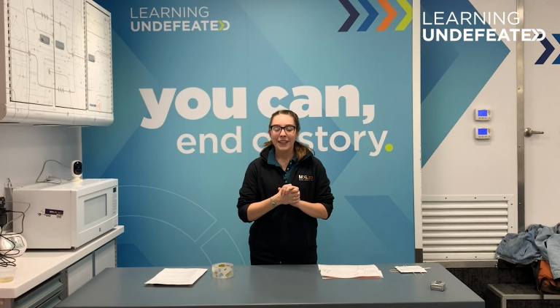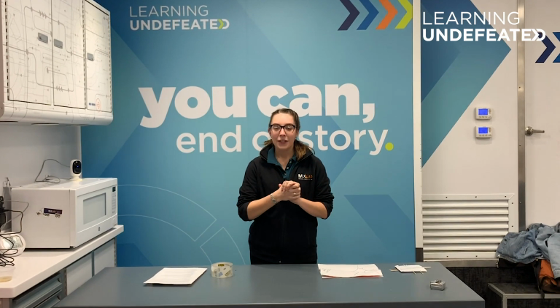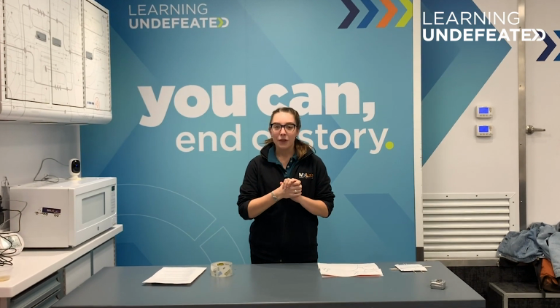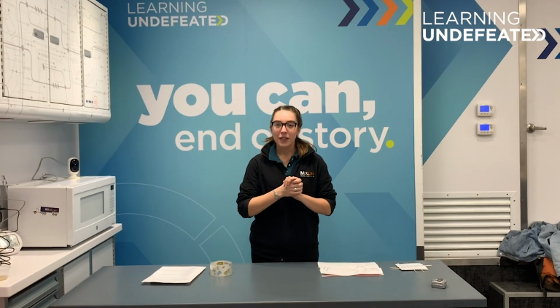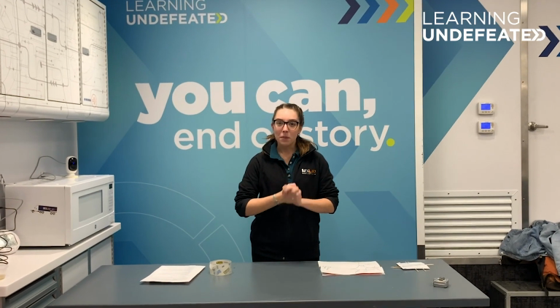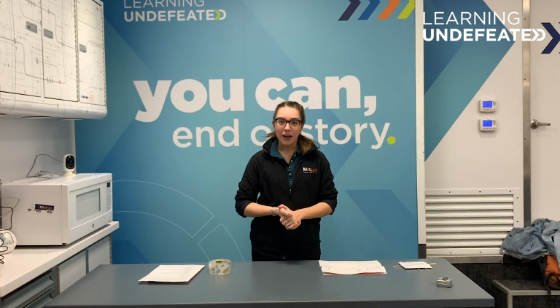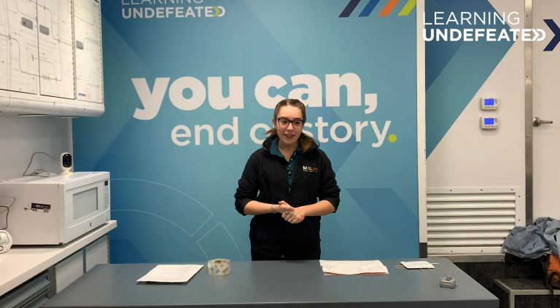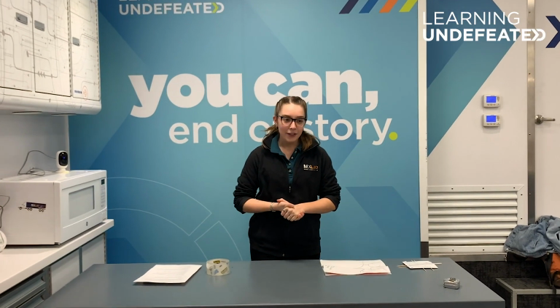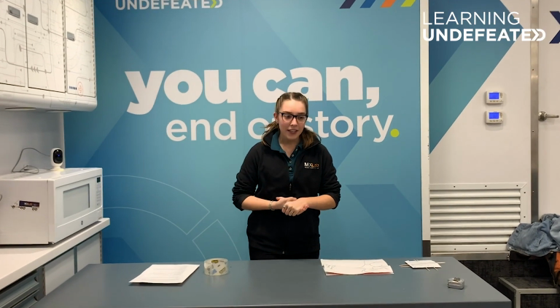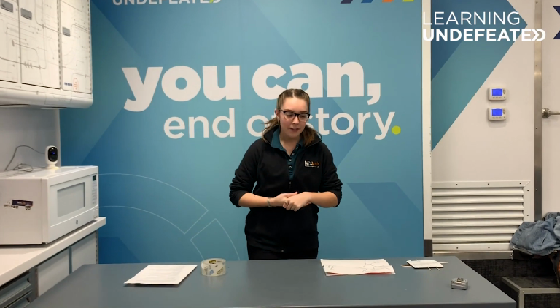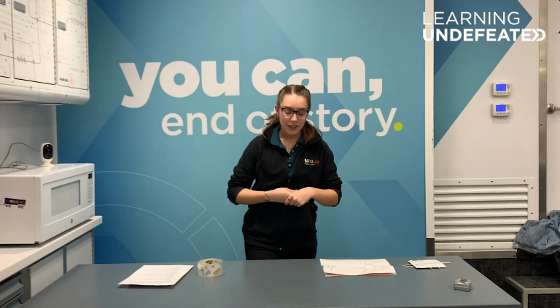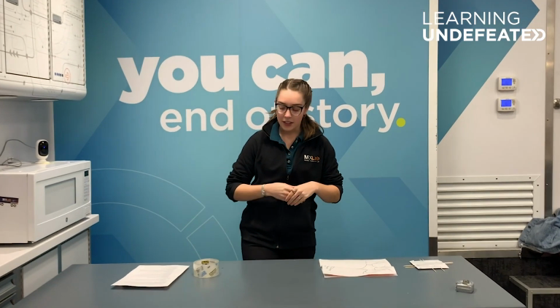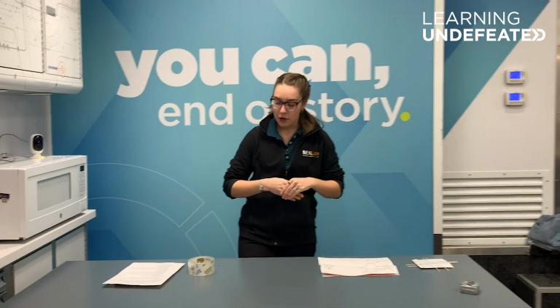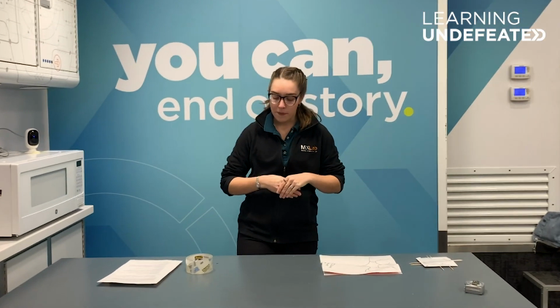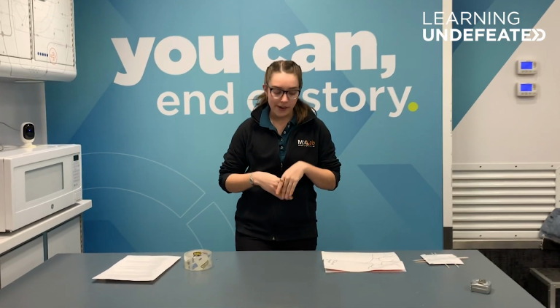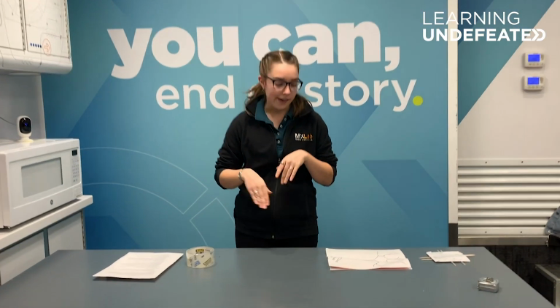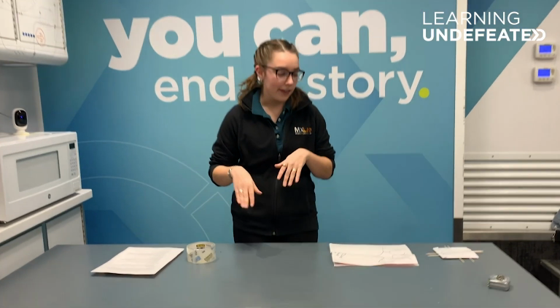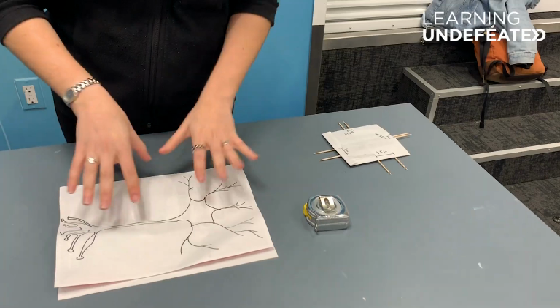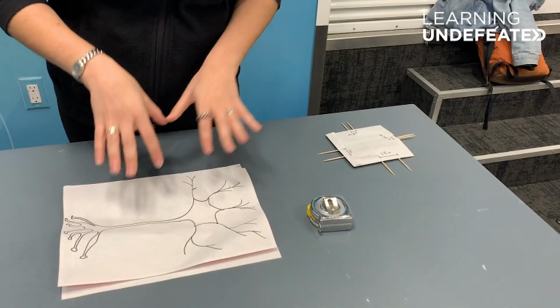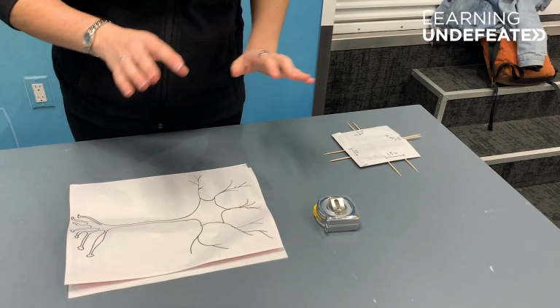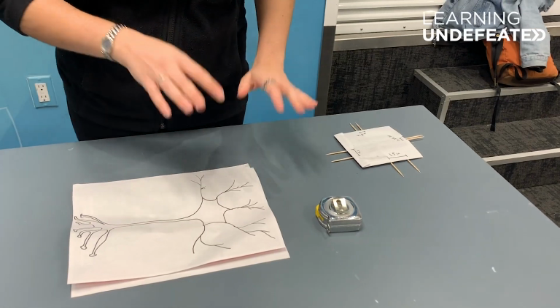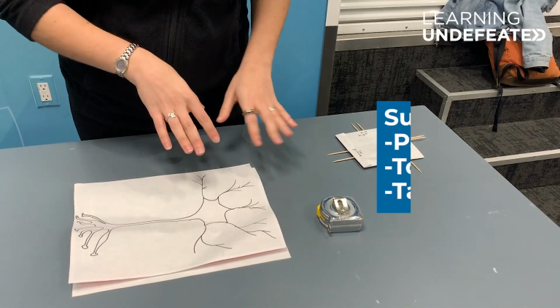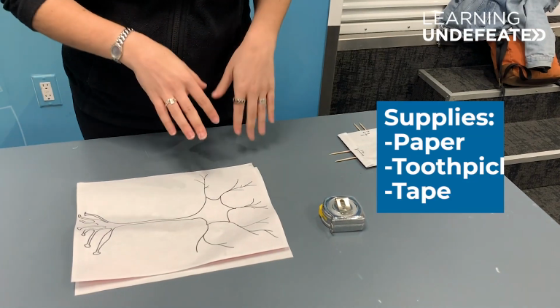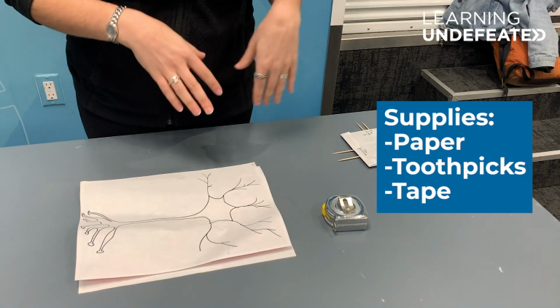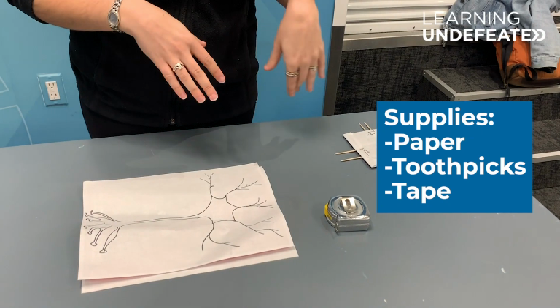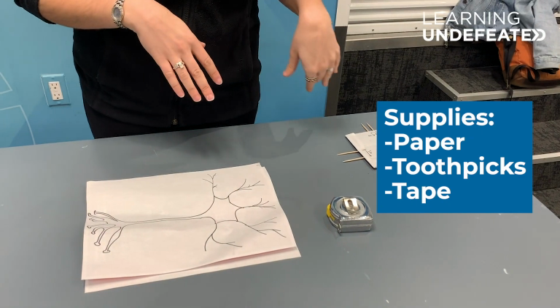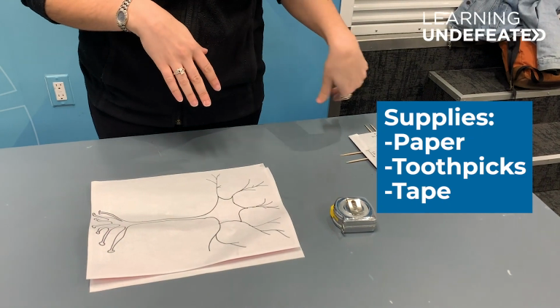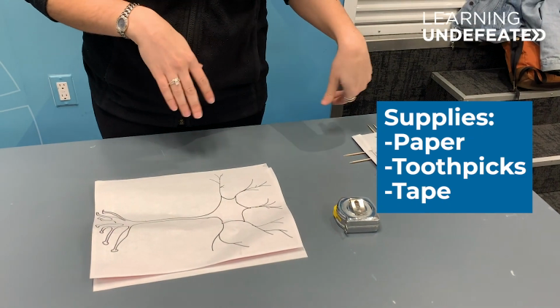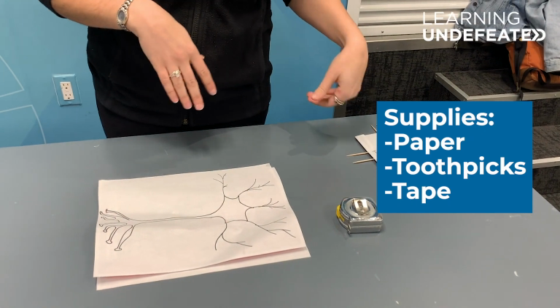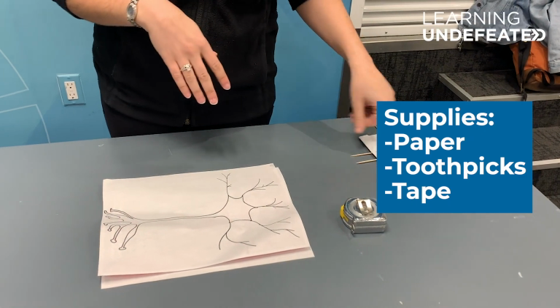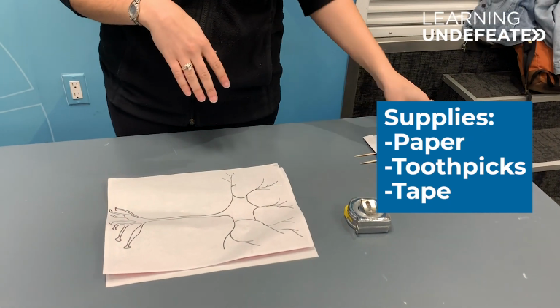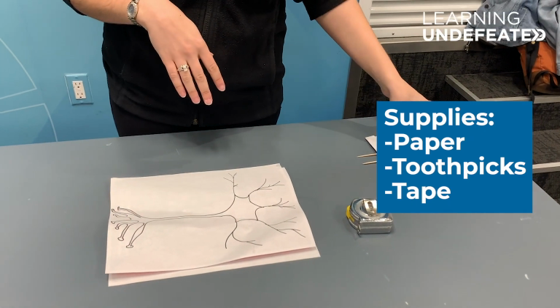The supplies you'll need for this experiment are paper, toothpicks, a ruler, and some tape.